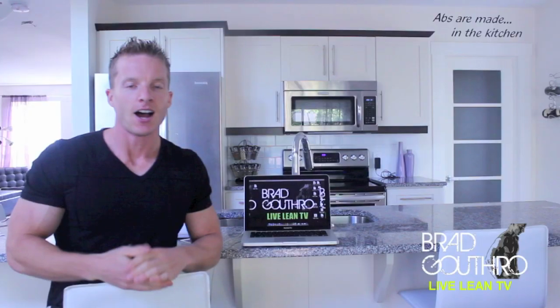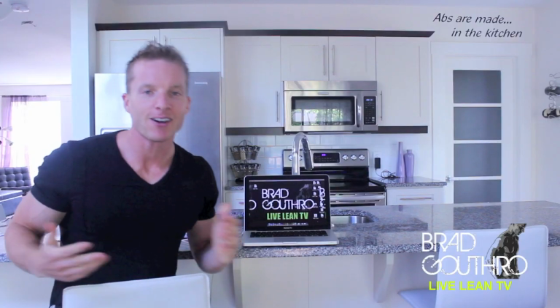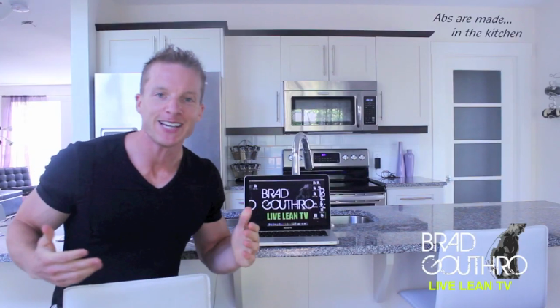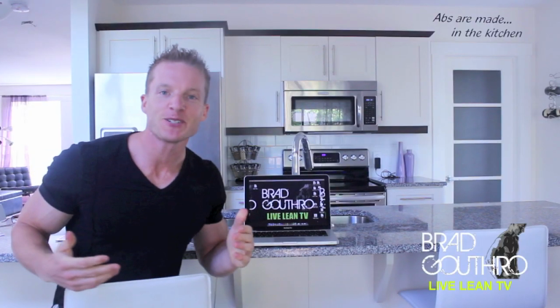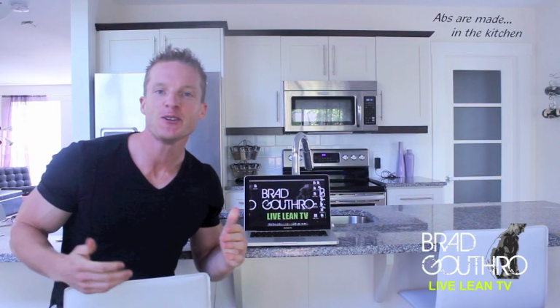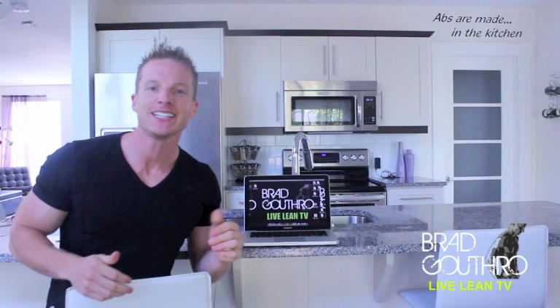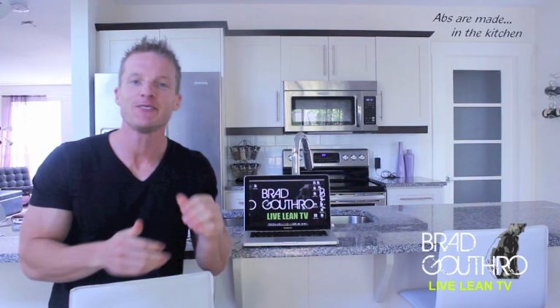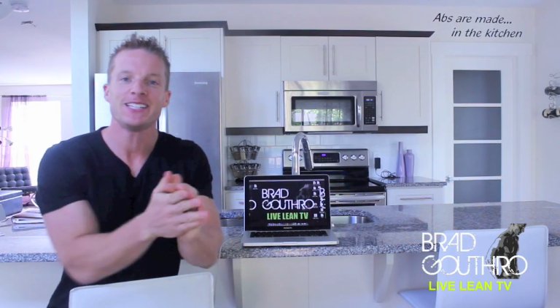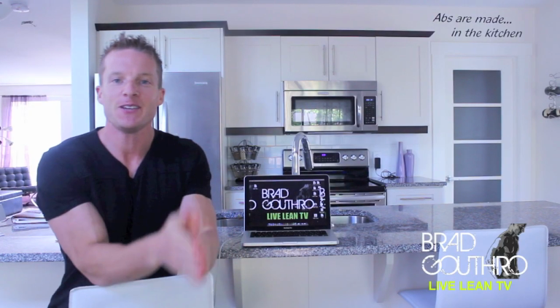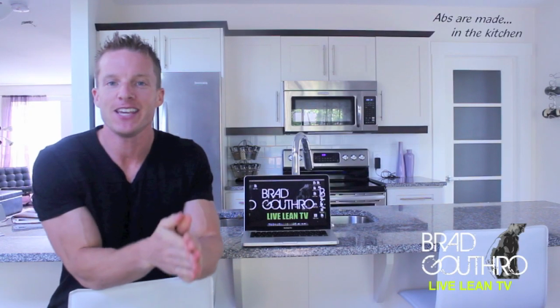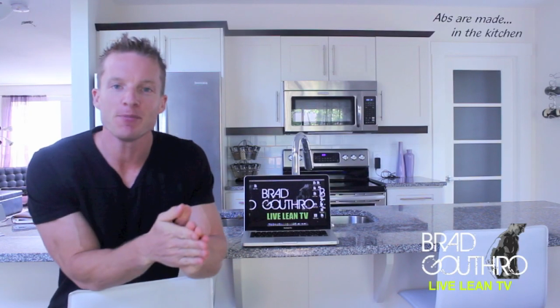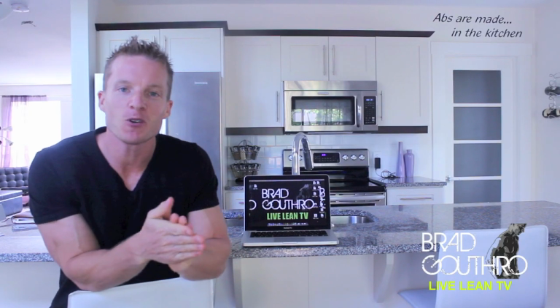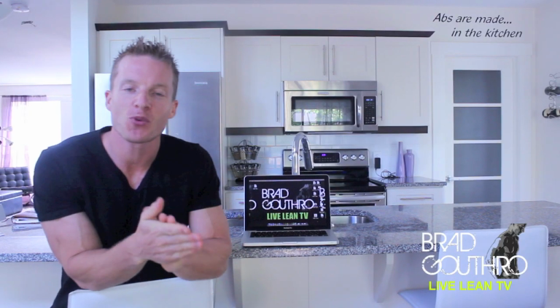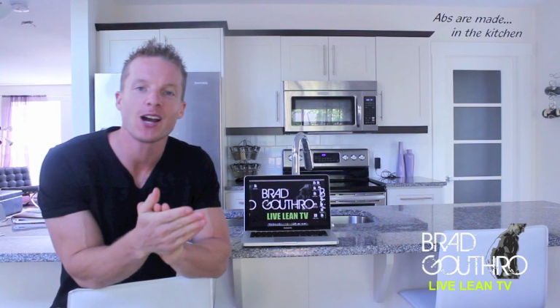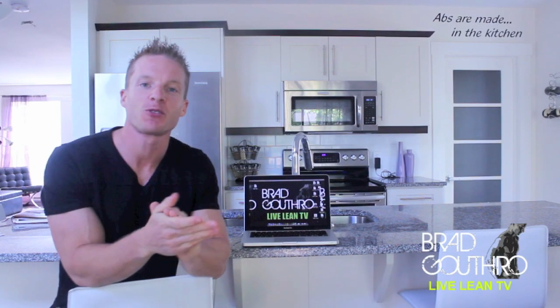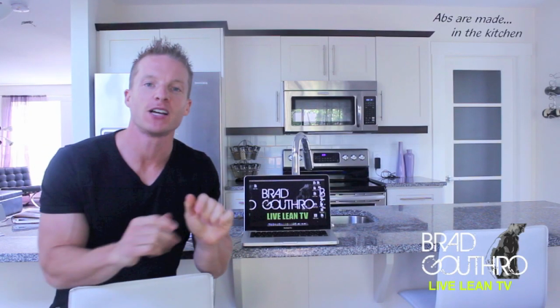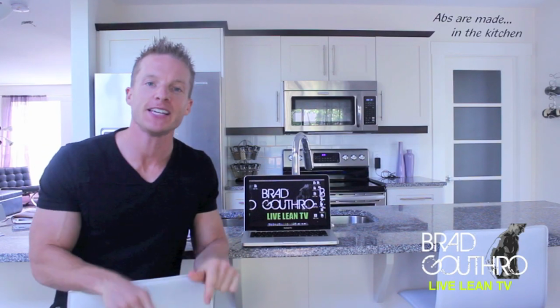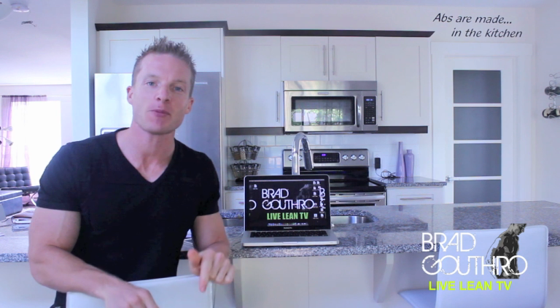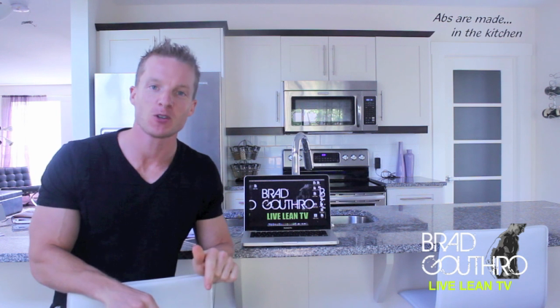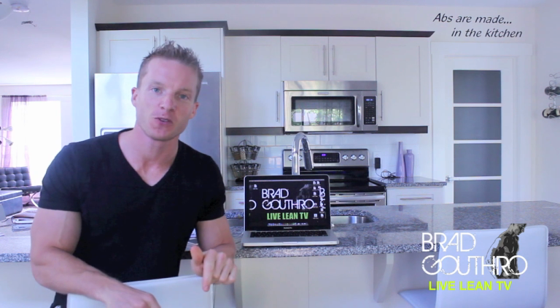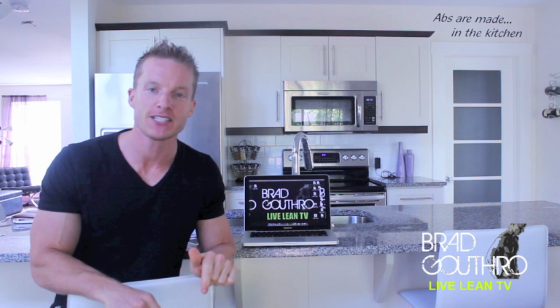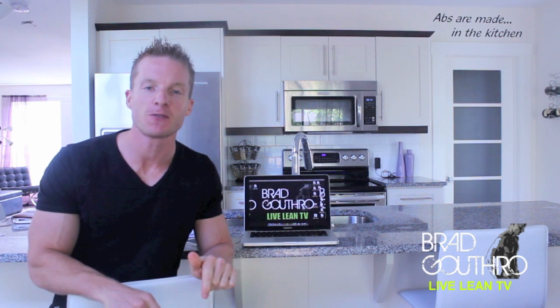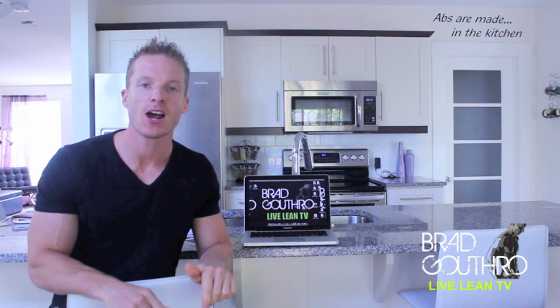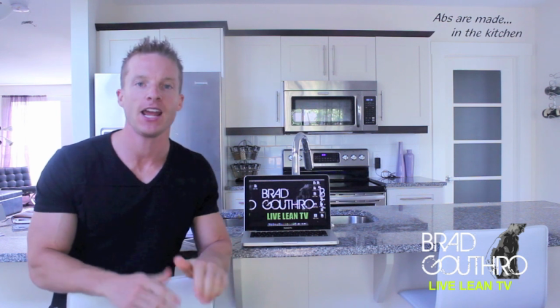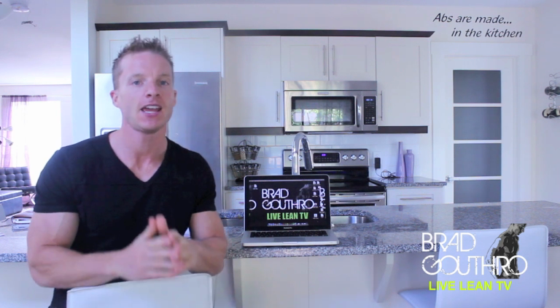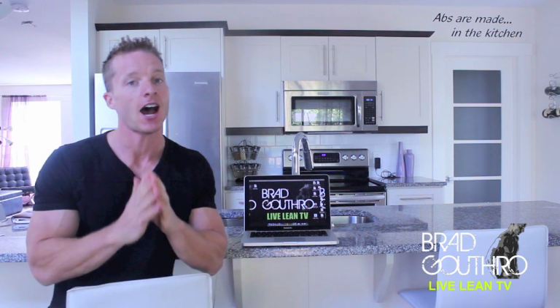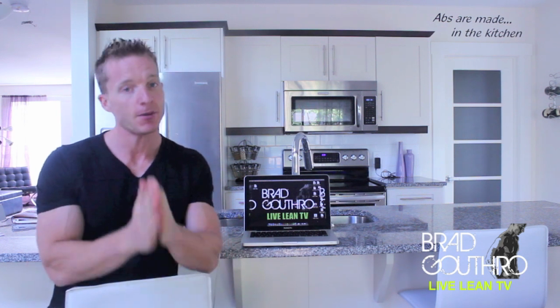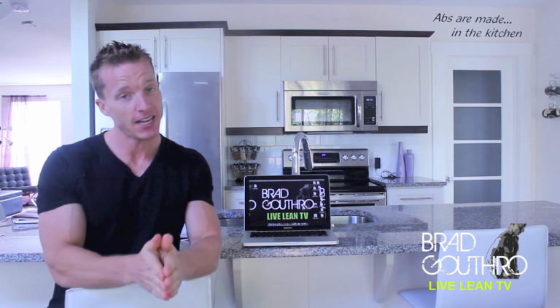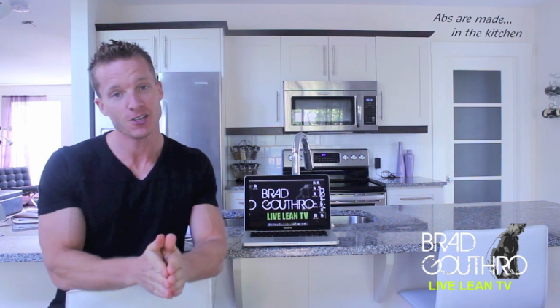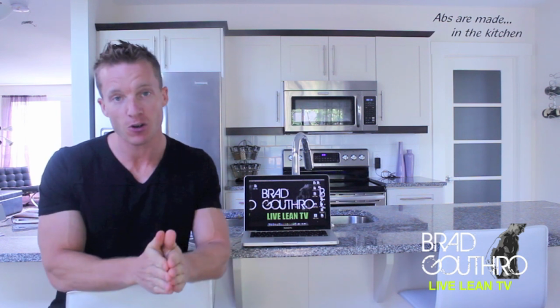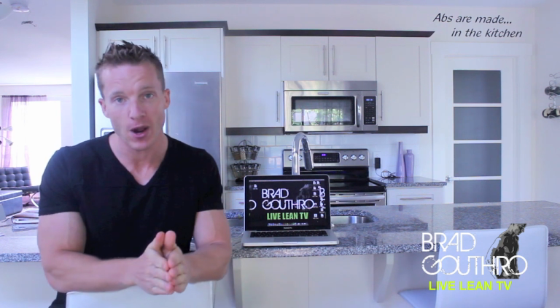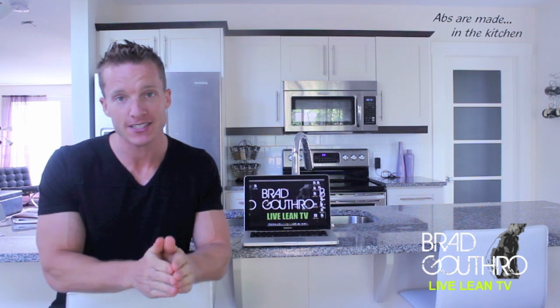Alright, thanks for tuning in to LiveLeanTV. I'm your host Brad Gothel, and on this episode of Freestyle Friday, I'm taking your requests.